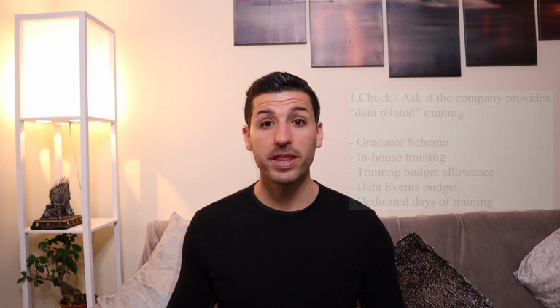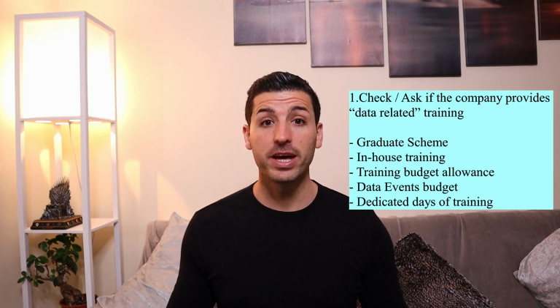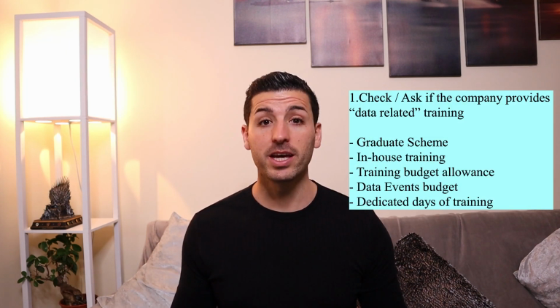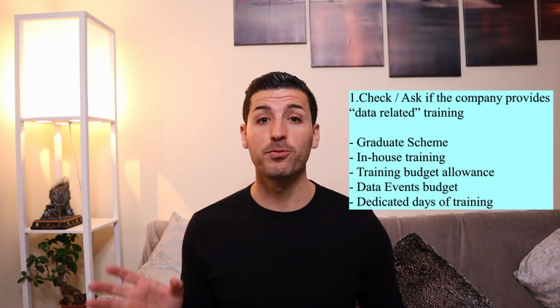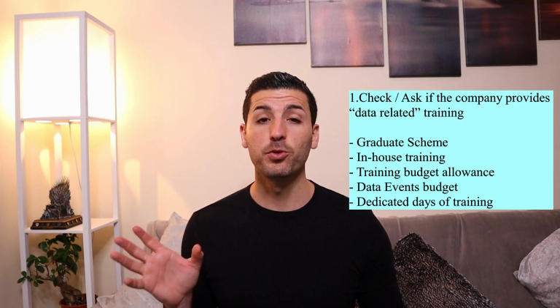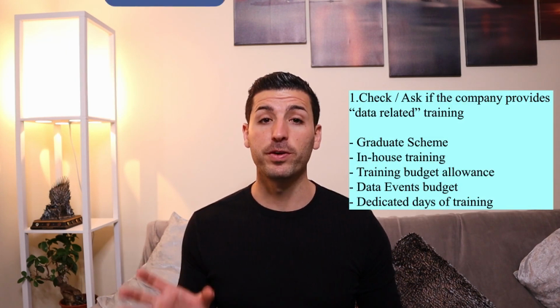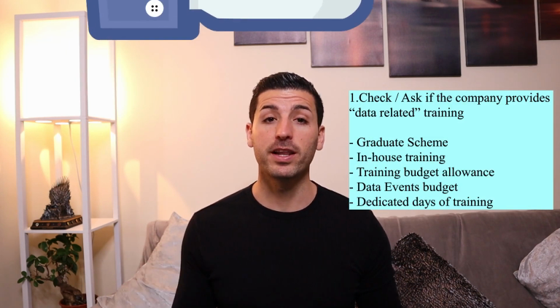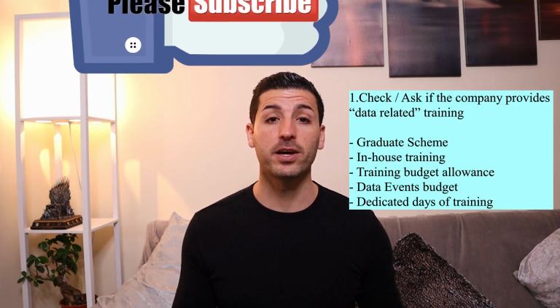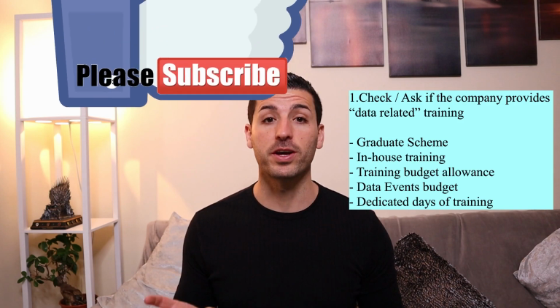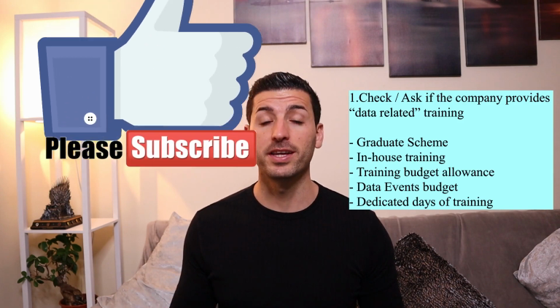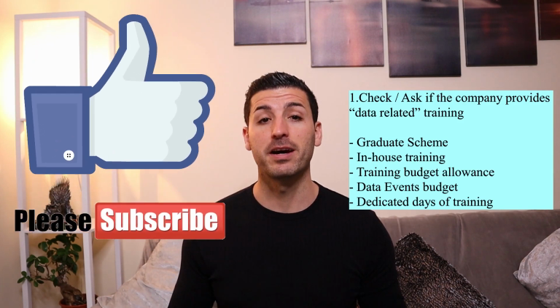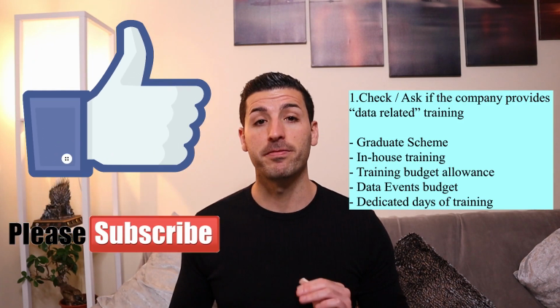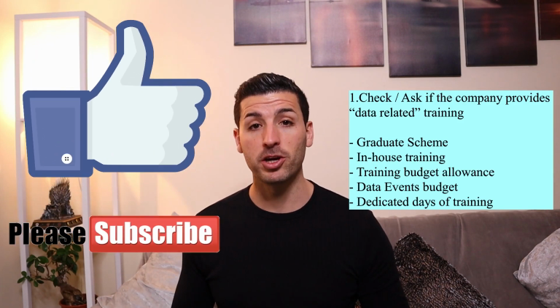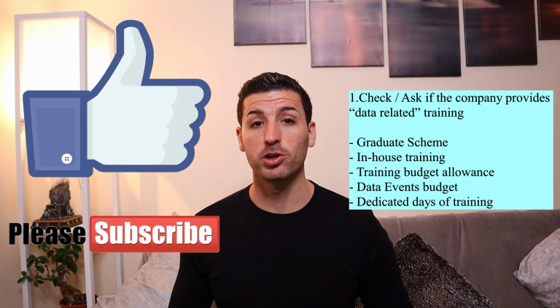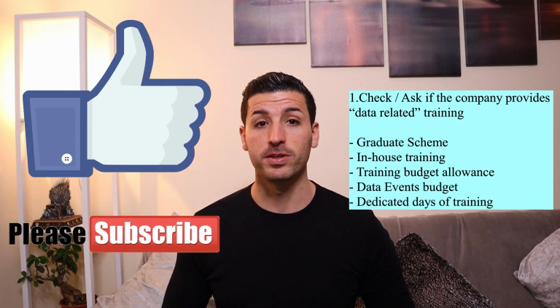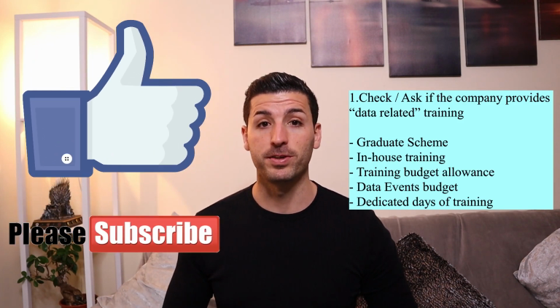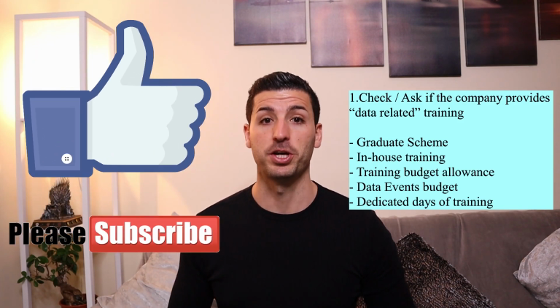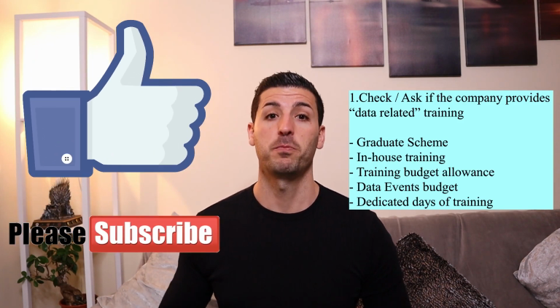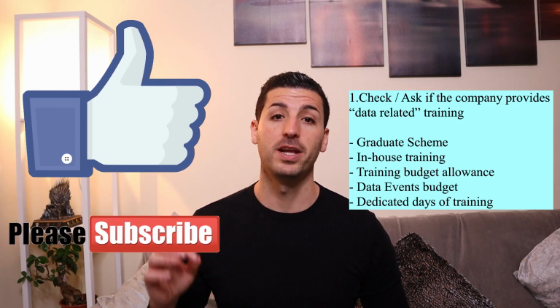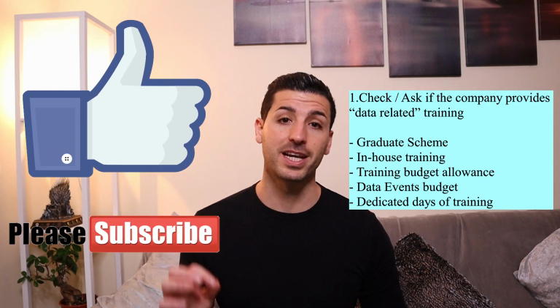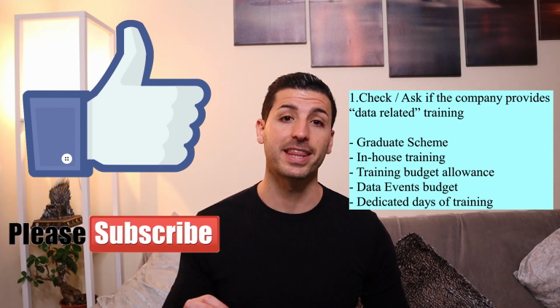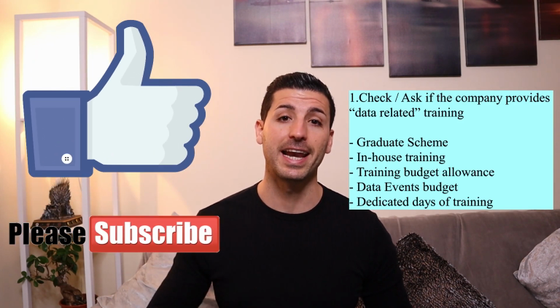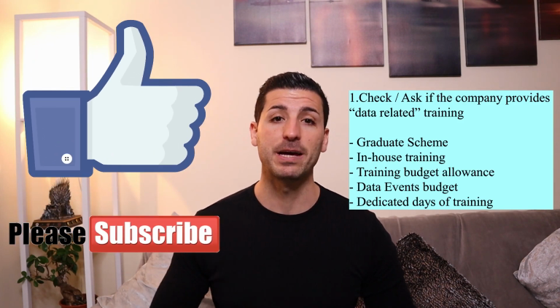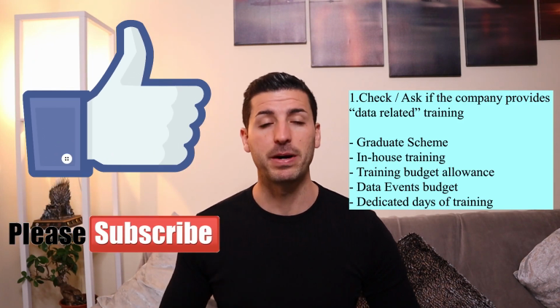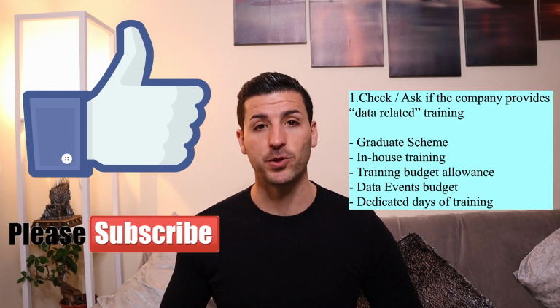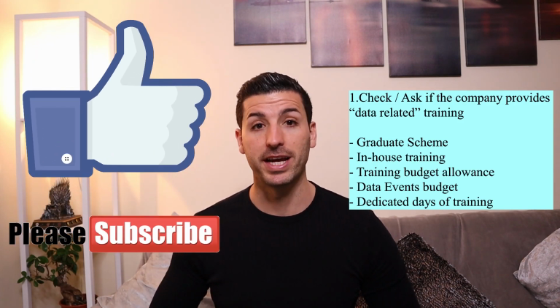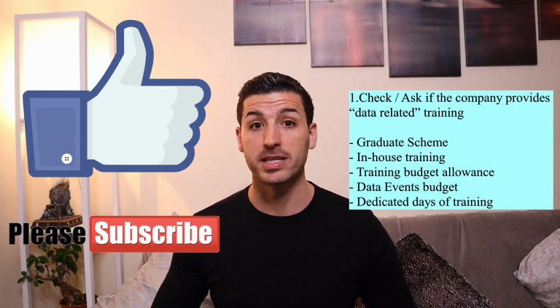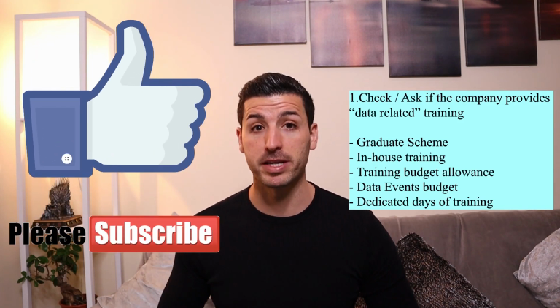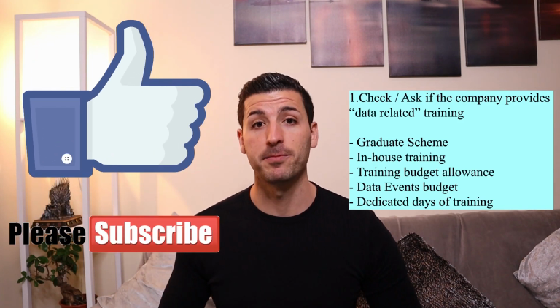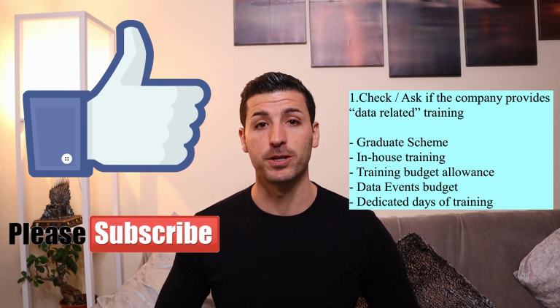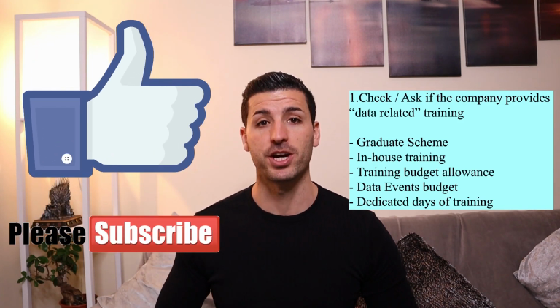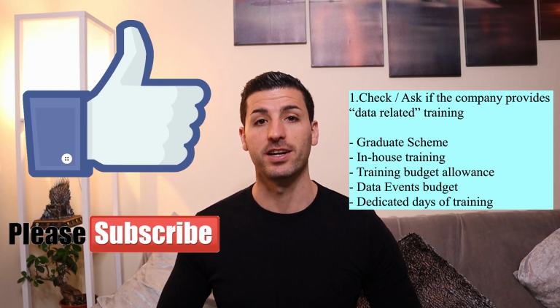If you feel that you're getting enough value out of this video, please click the like button and subscribe to my channel.